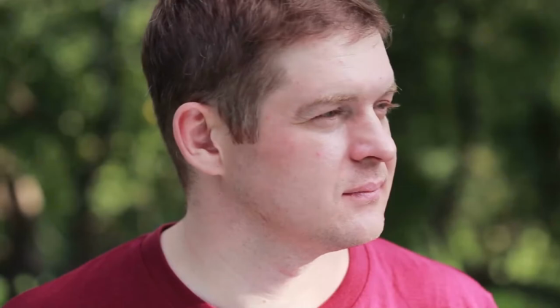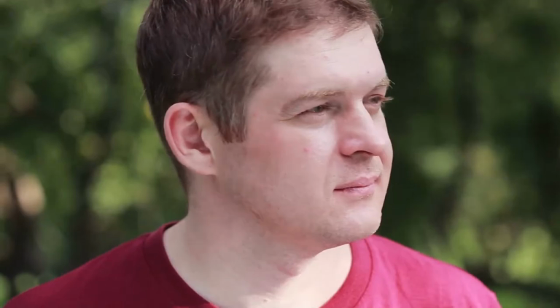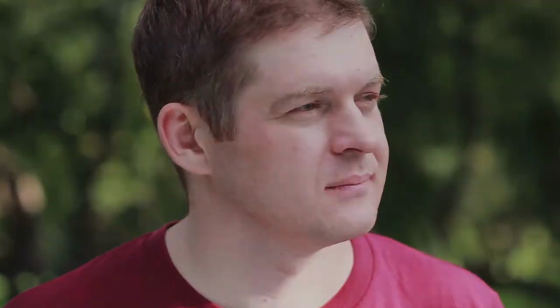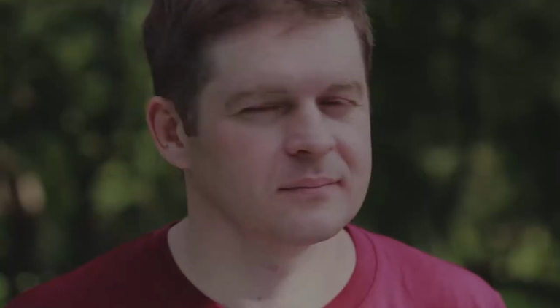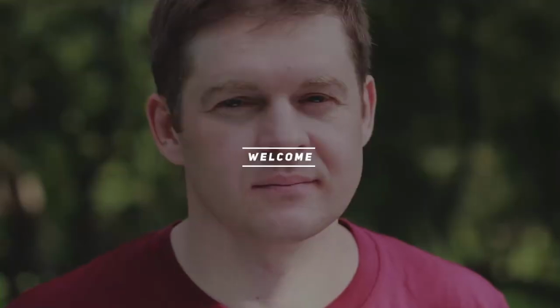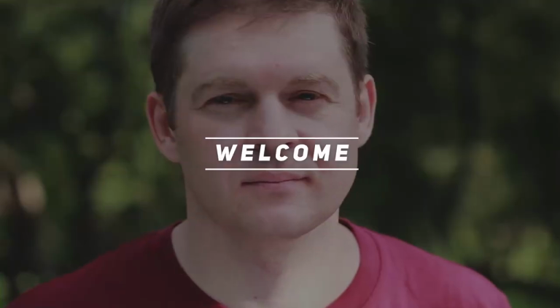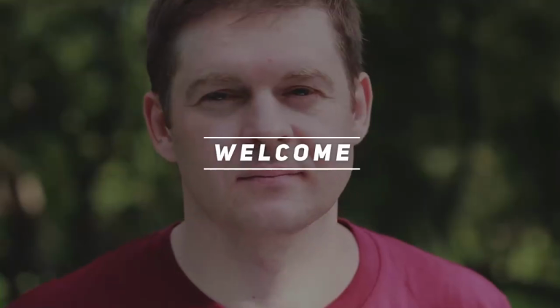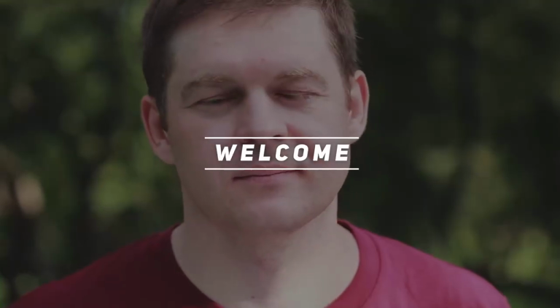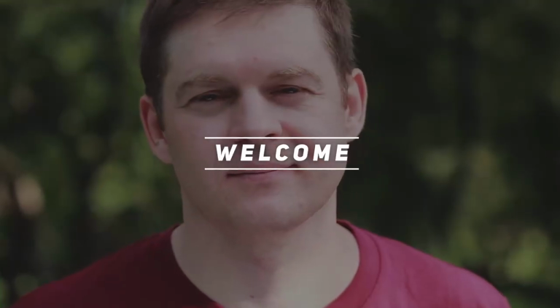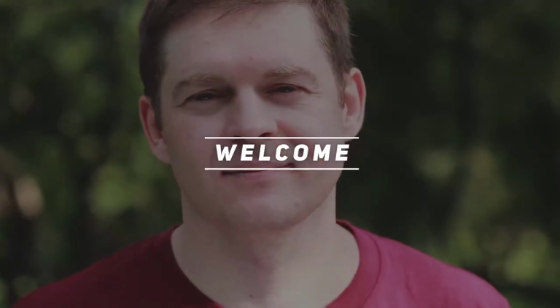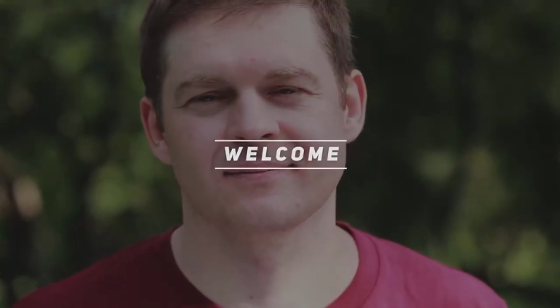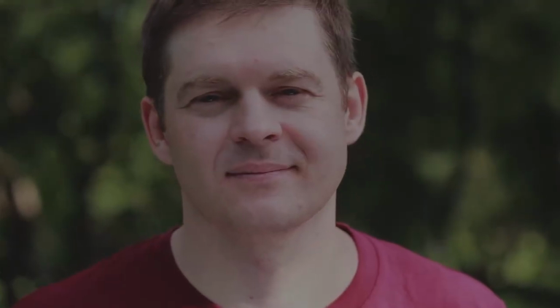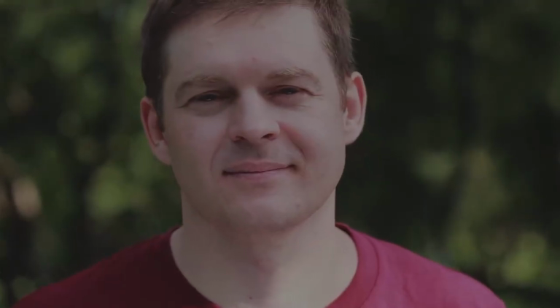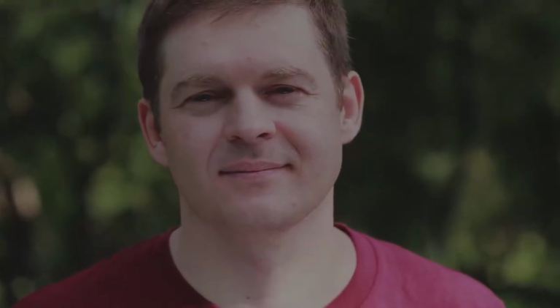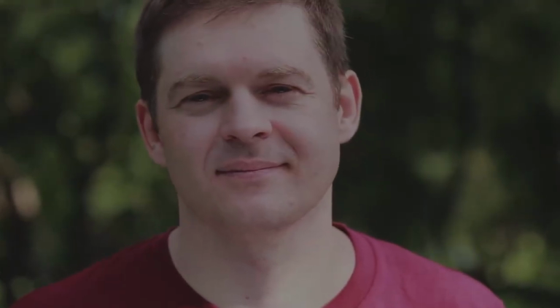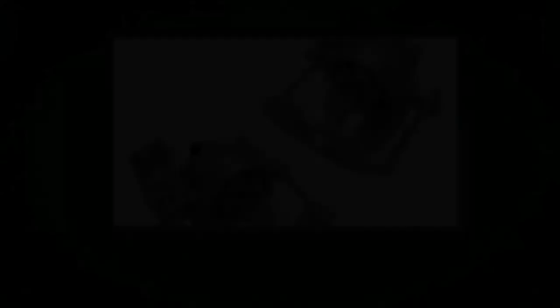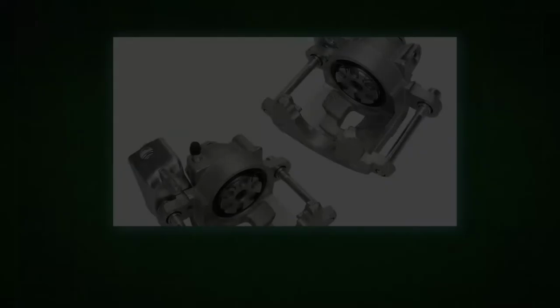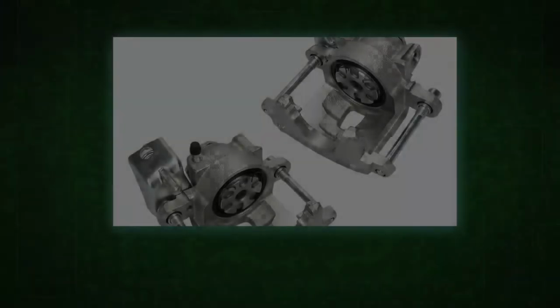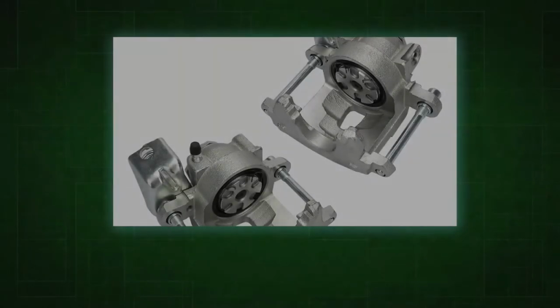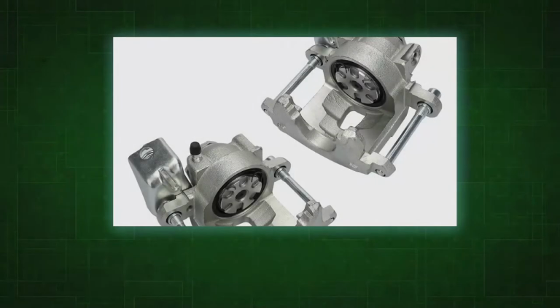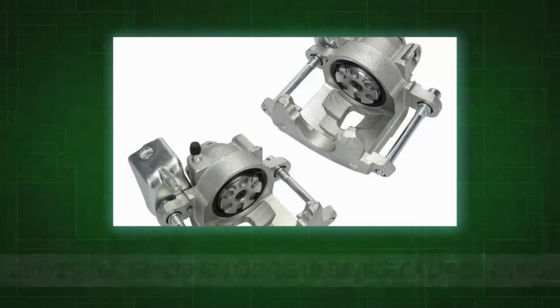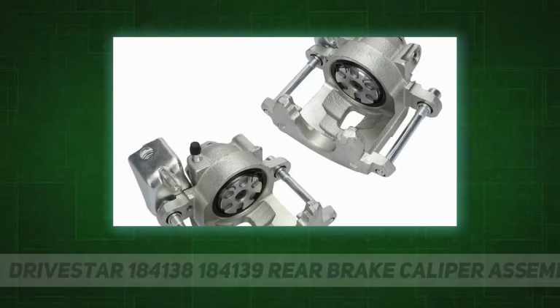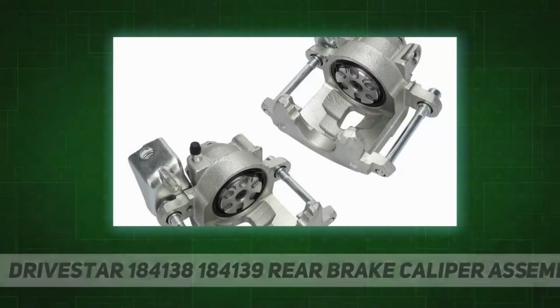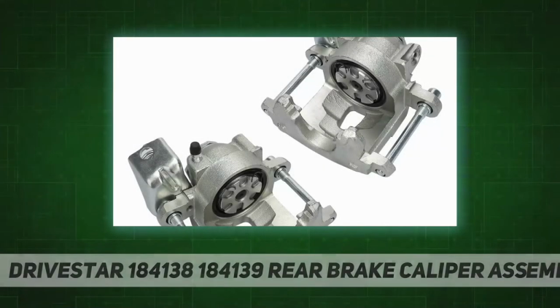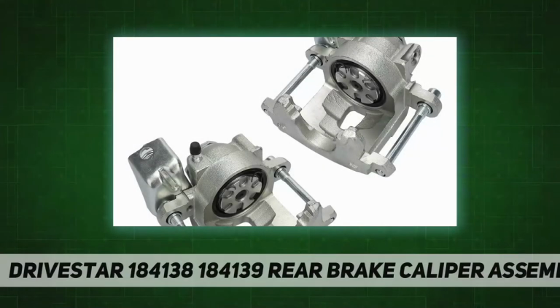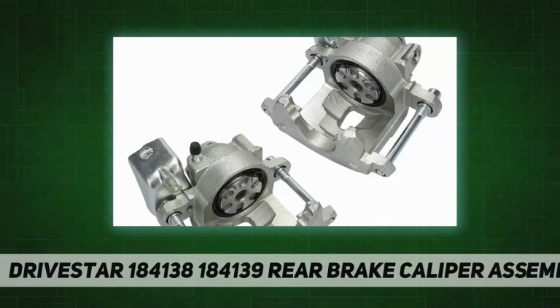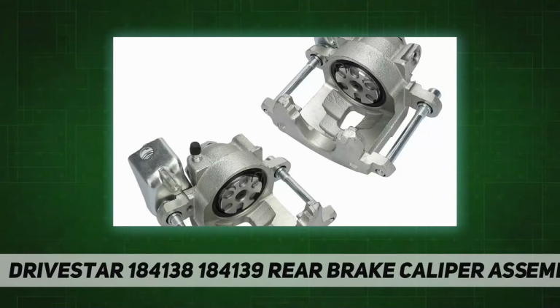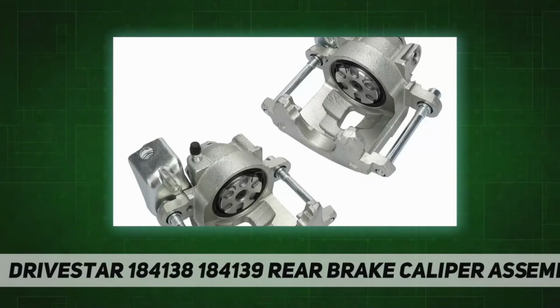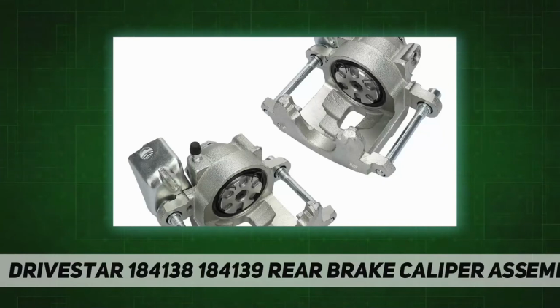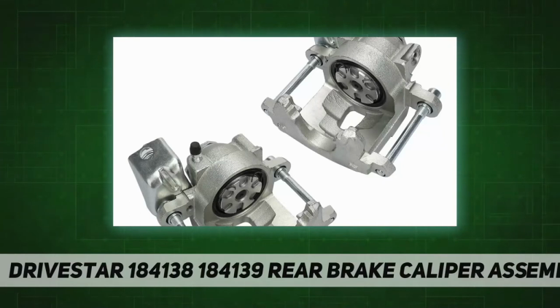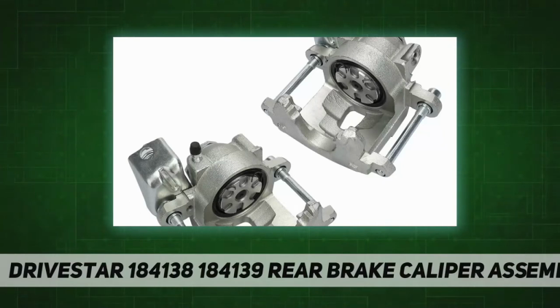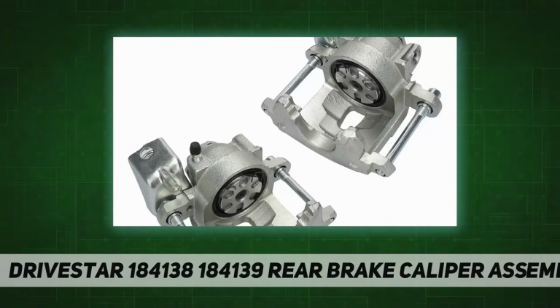Hey, welcome back to my channel. Drive Star, part numbers 1841381 and 1841382.